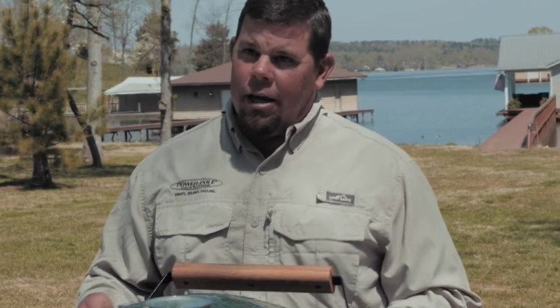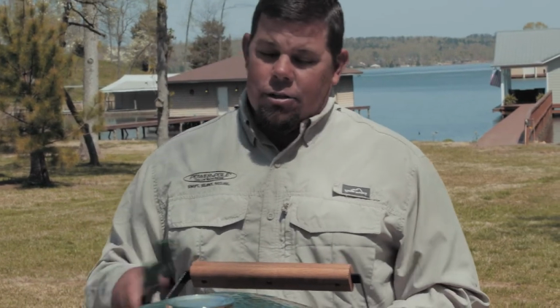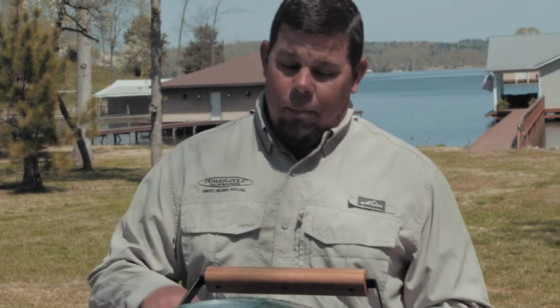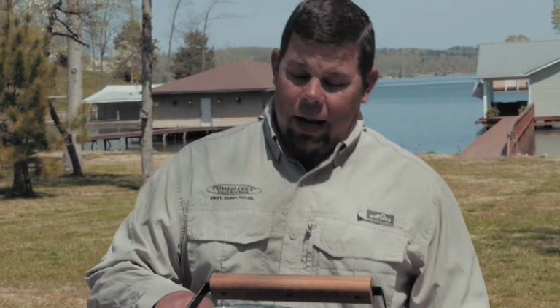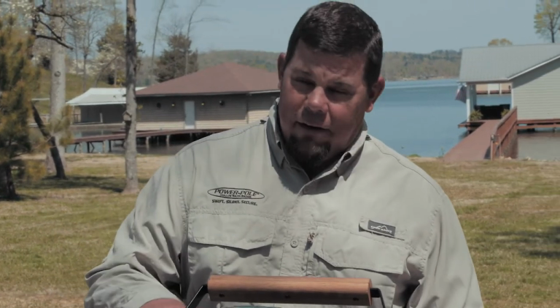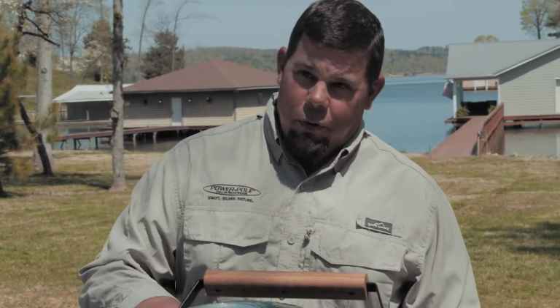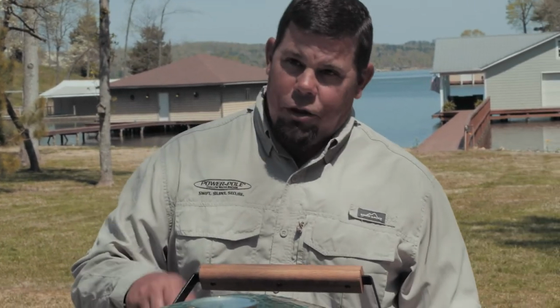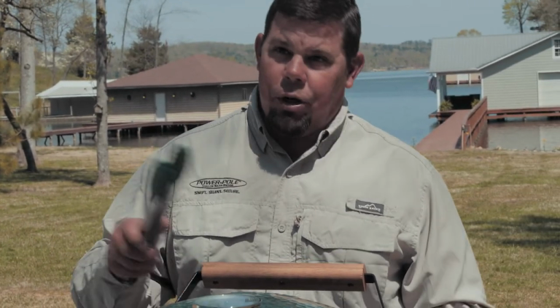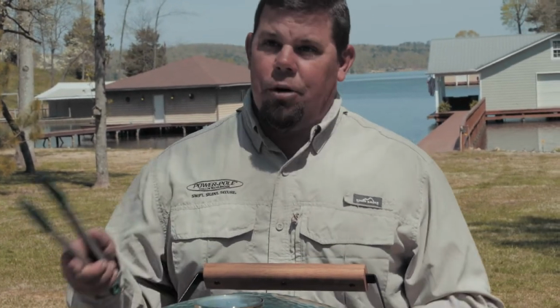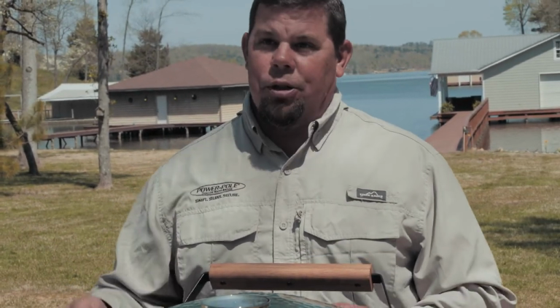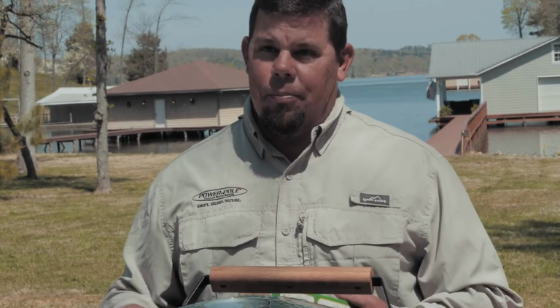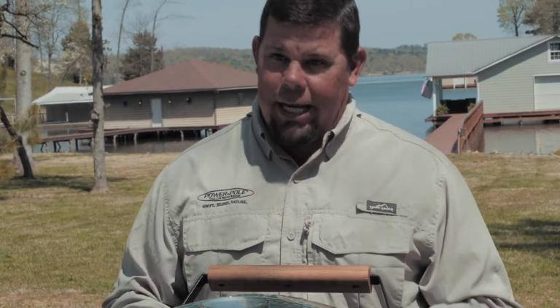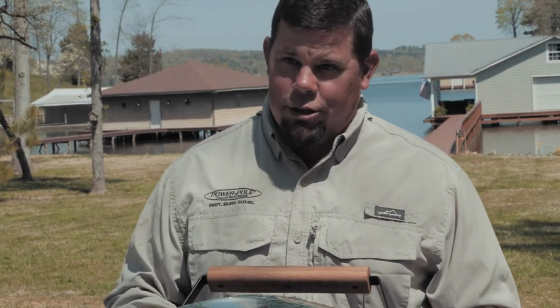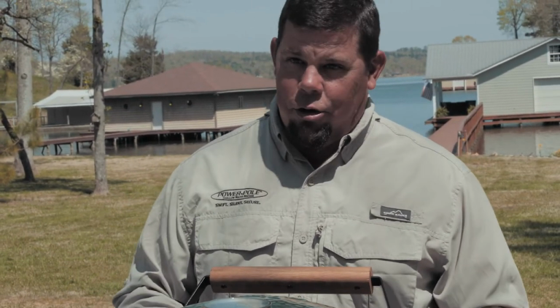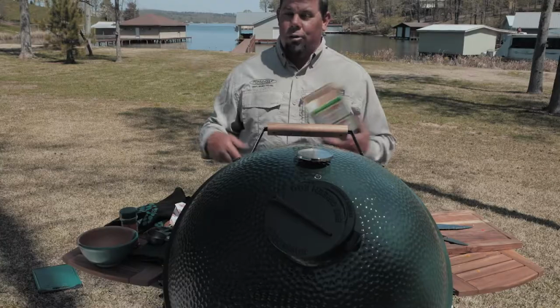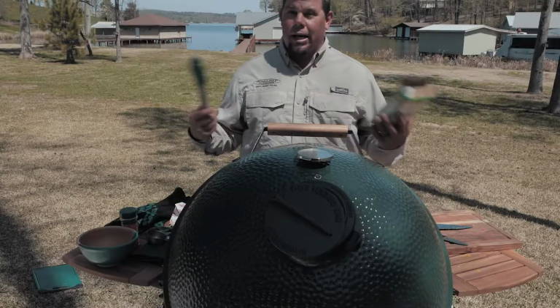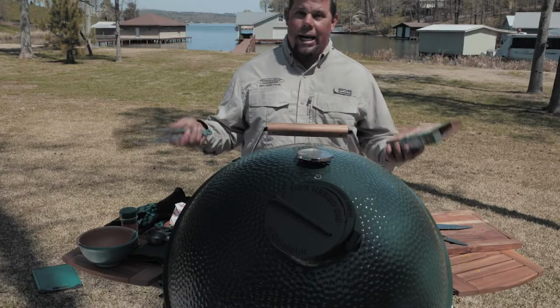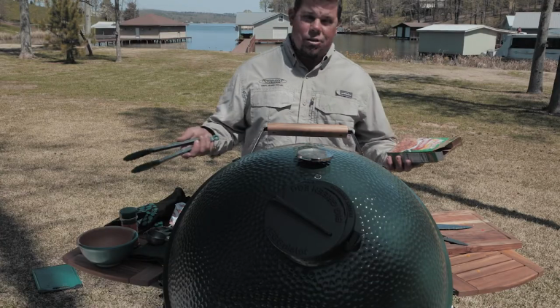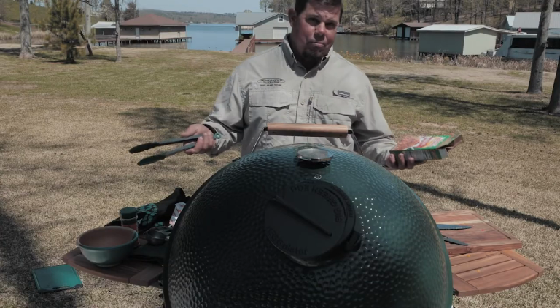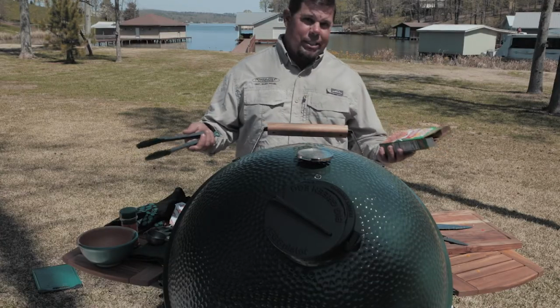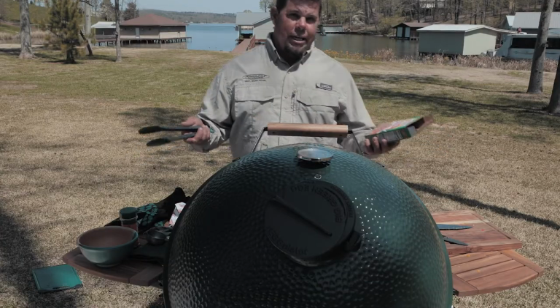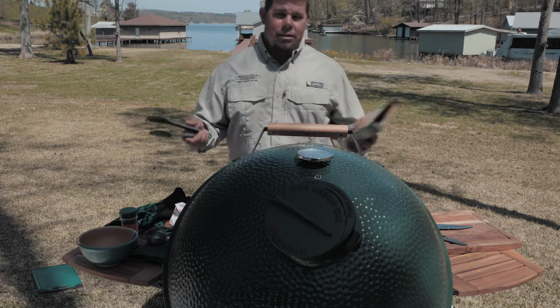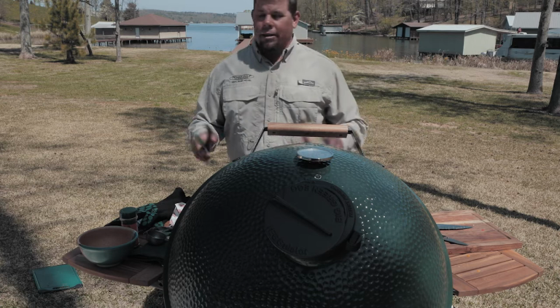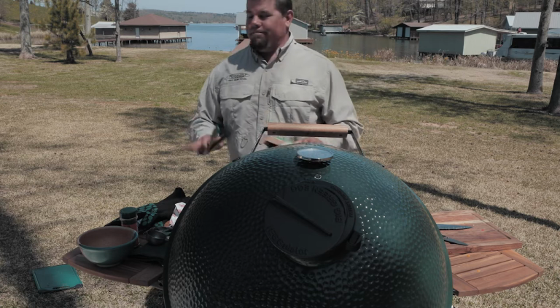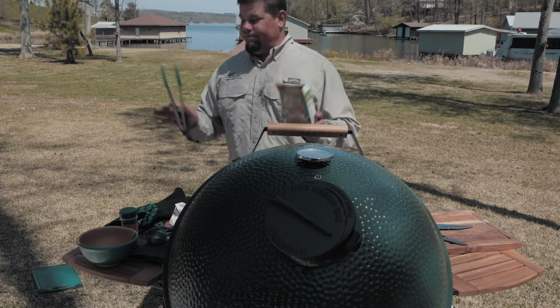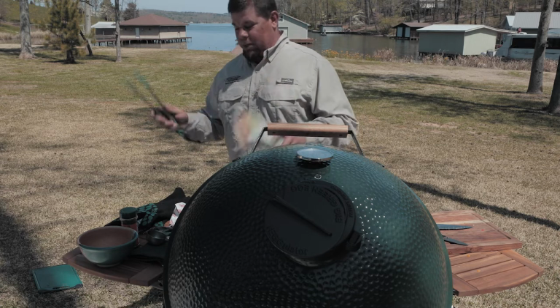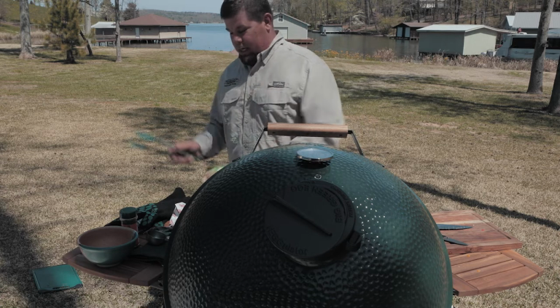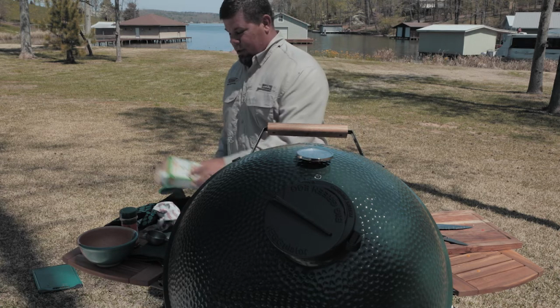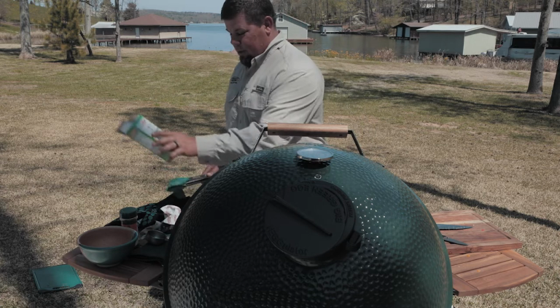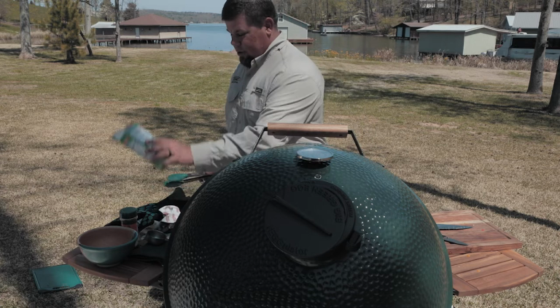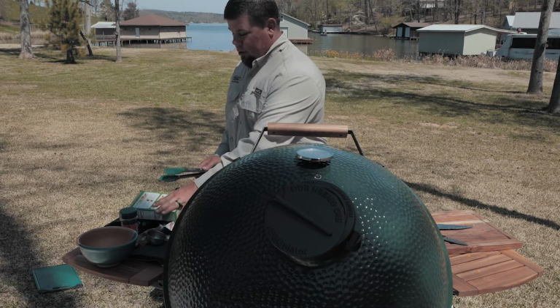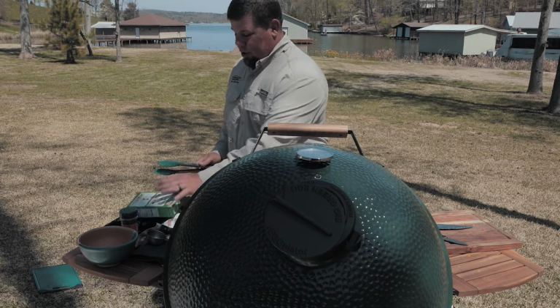About halfway through, we're going to put the baking stone on. We're going to add some biscuits. It is going to be so good.